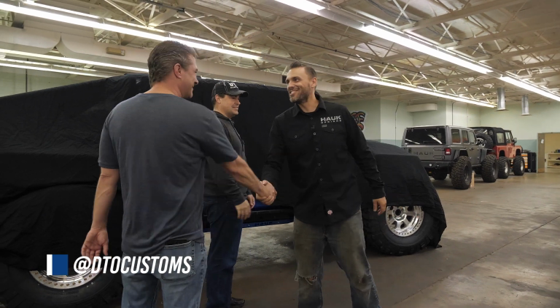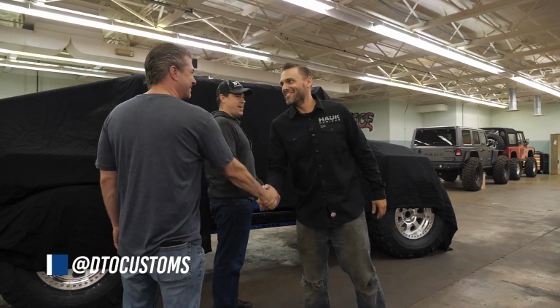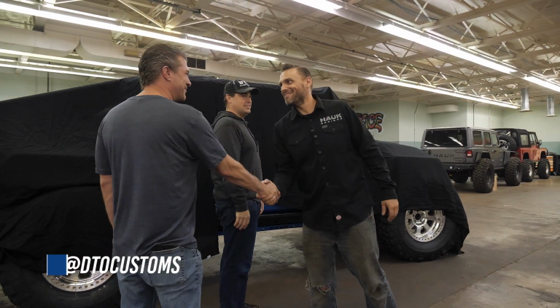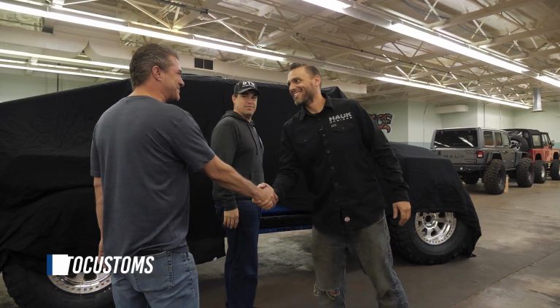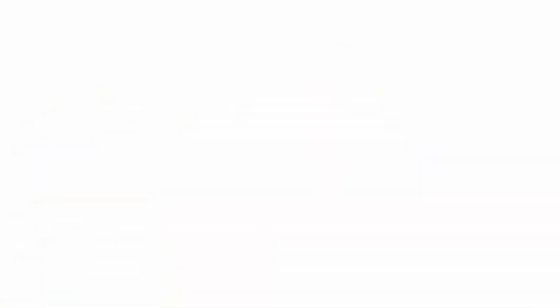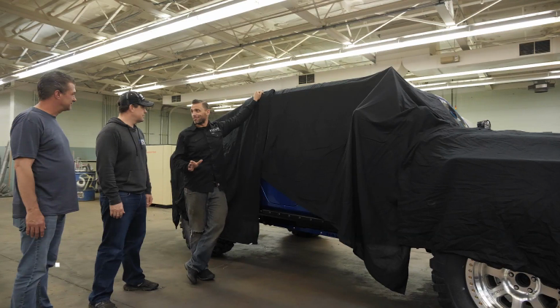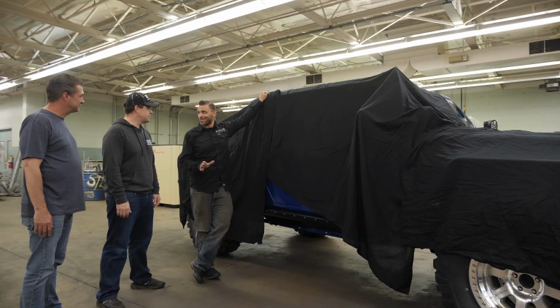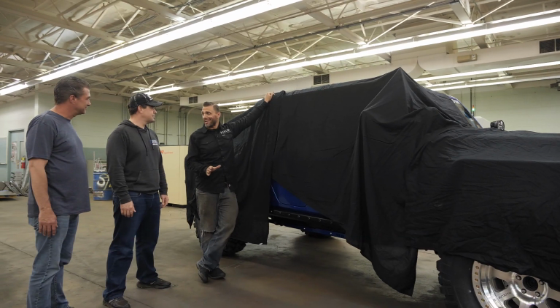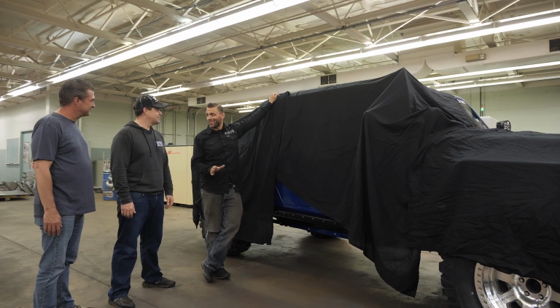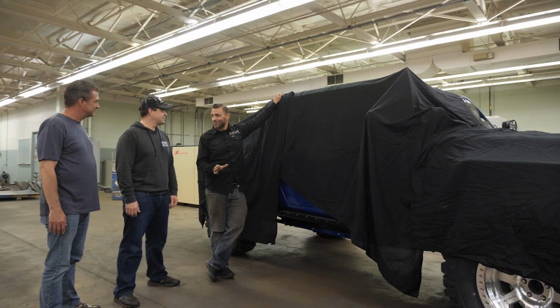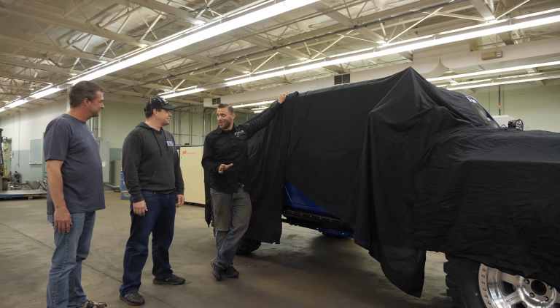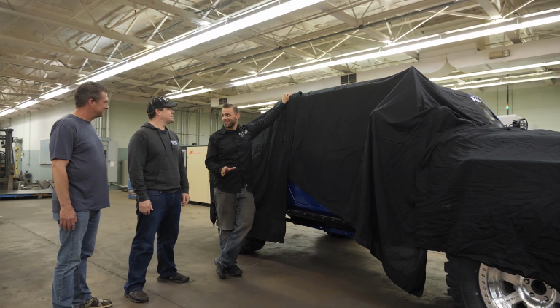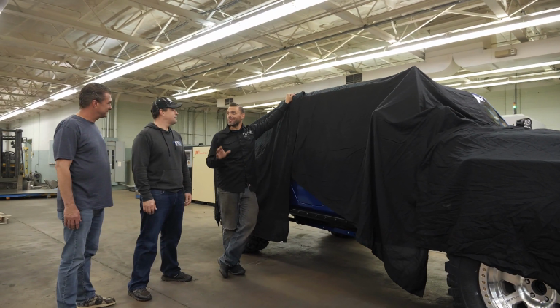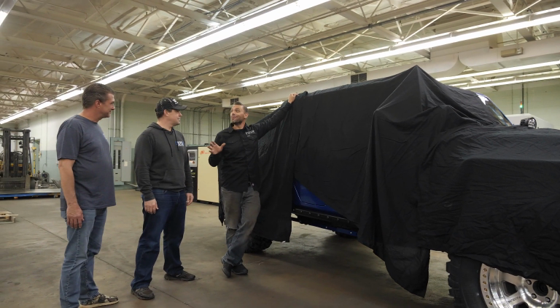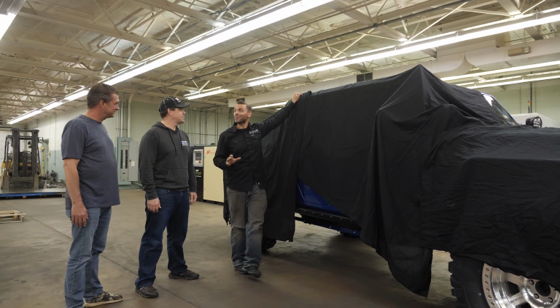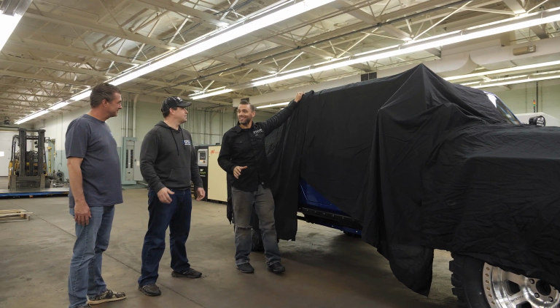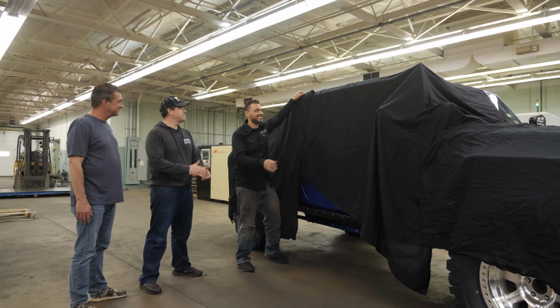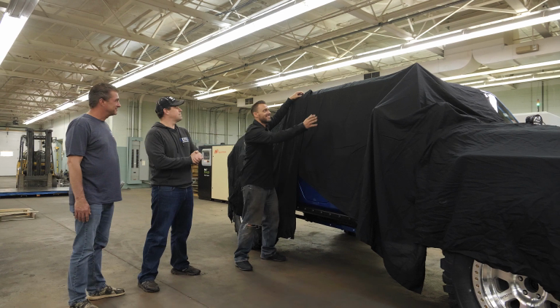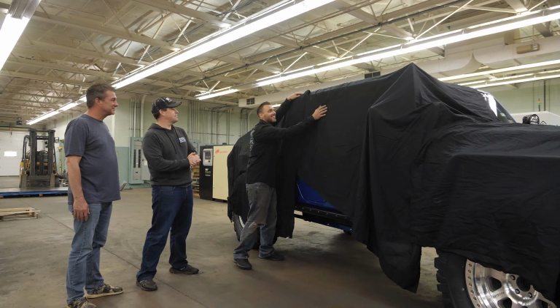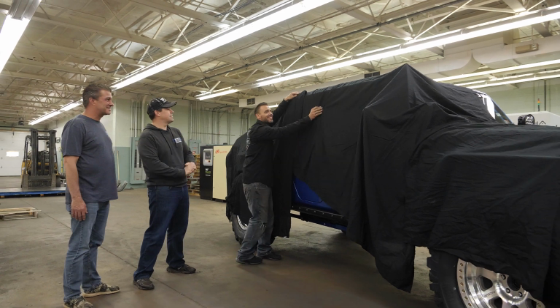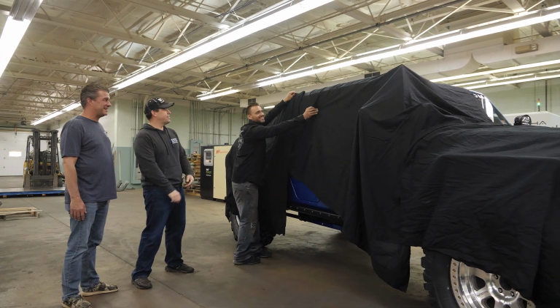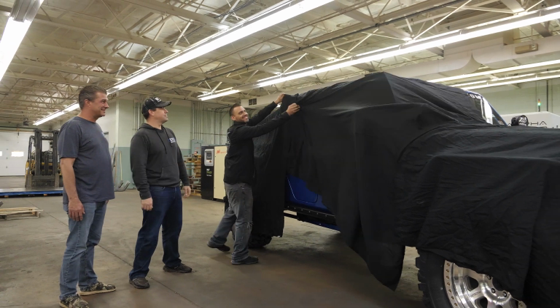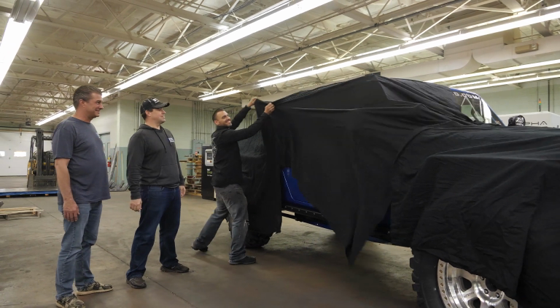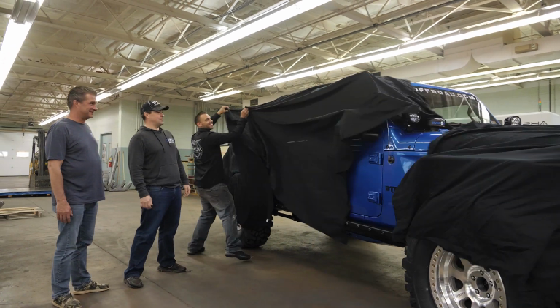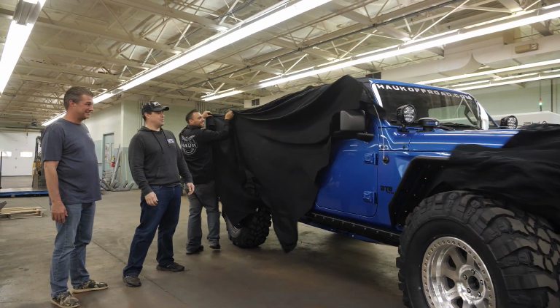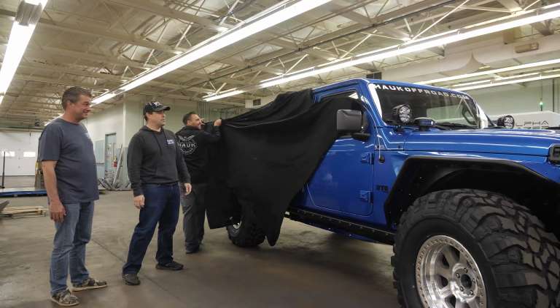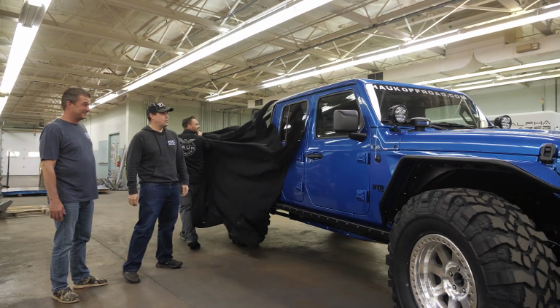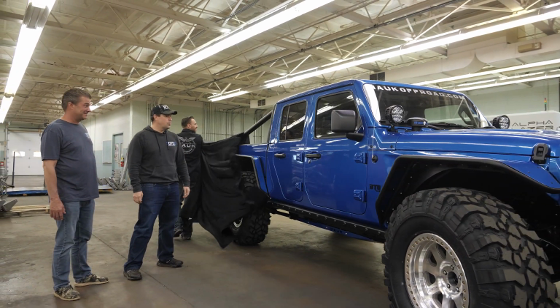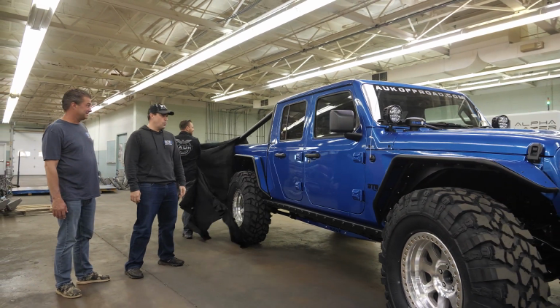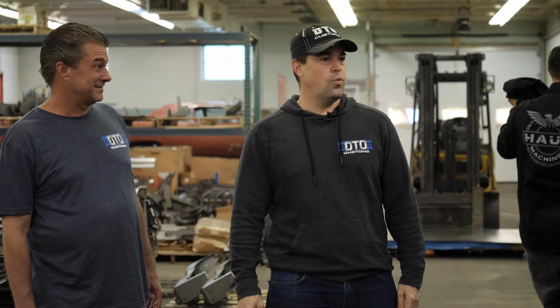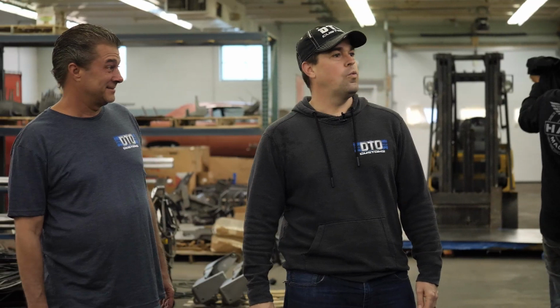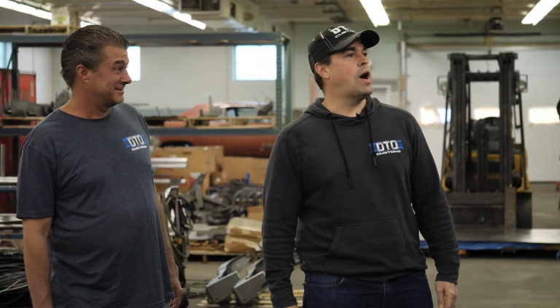We had an absolute blast putting this Gladiator together for you. We hope you enjoy it. Ready? Wow.